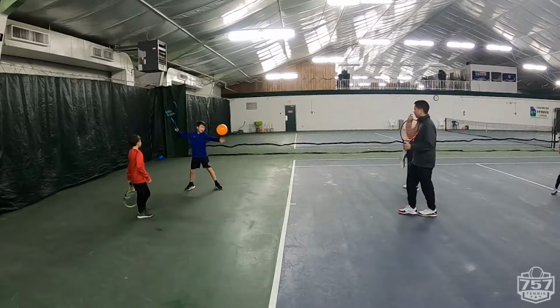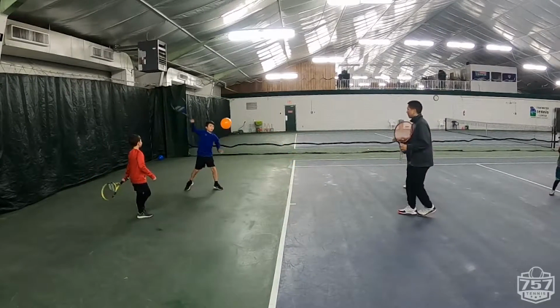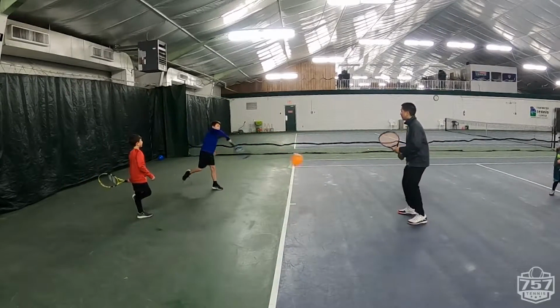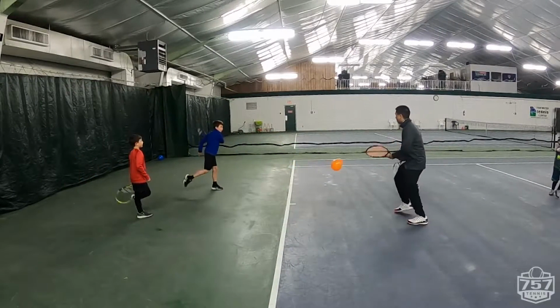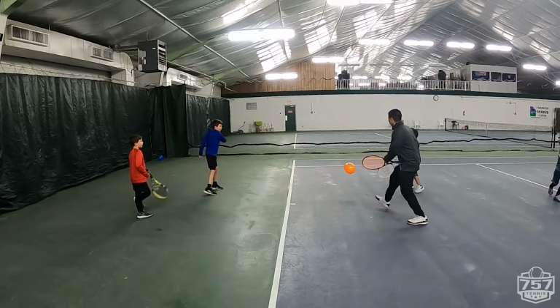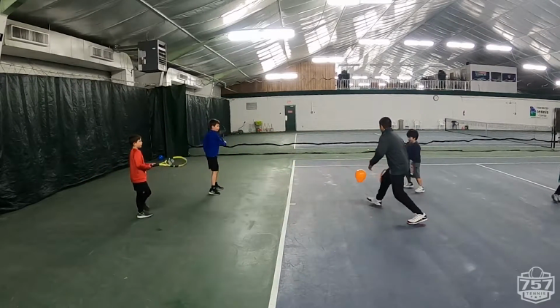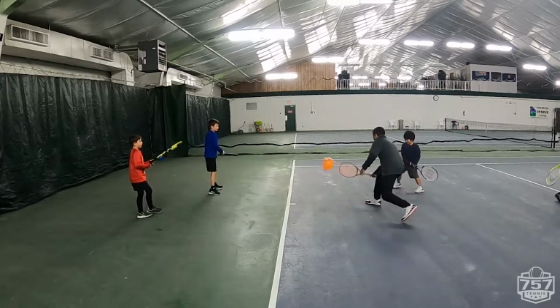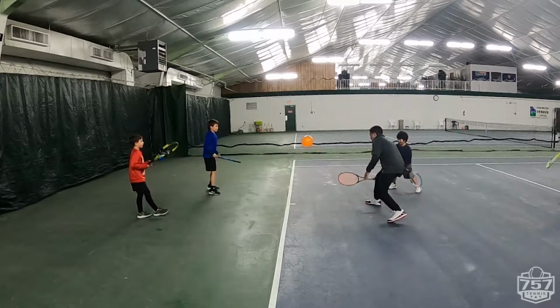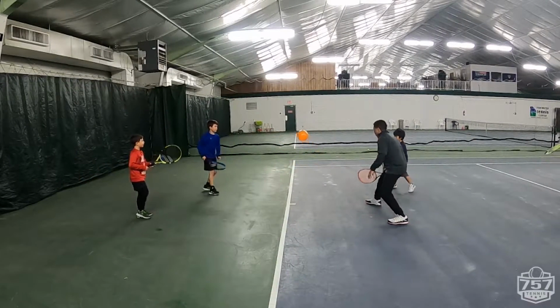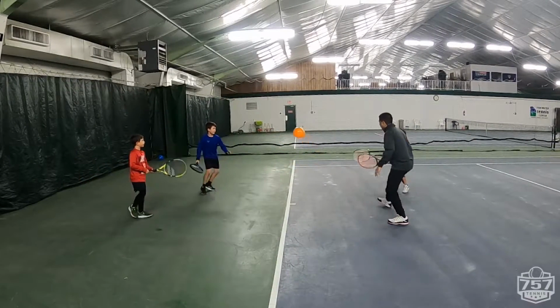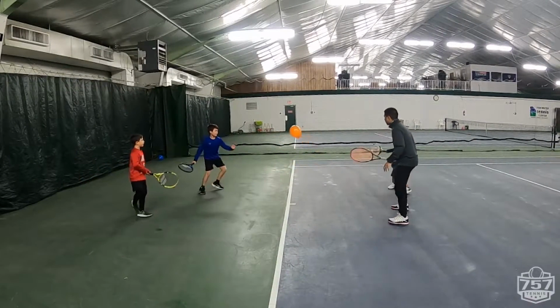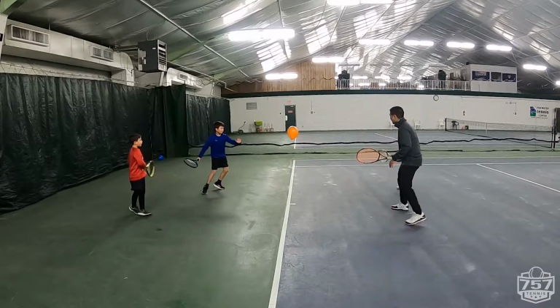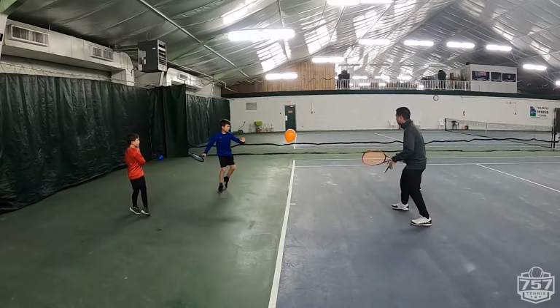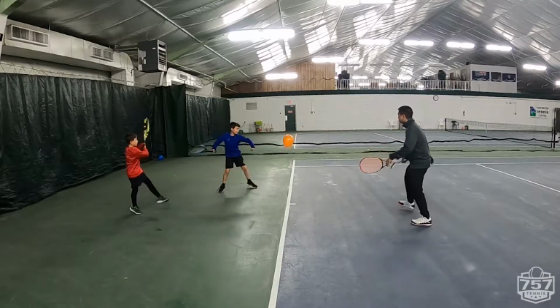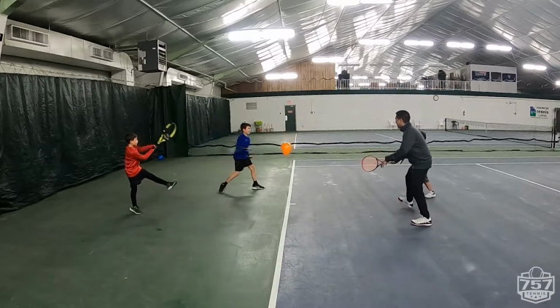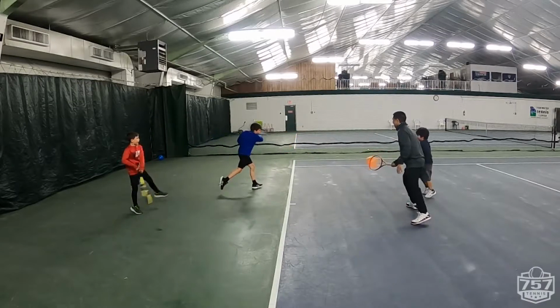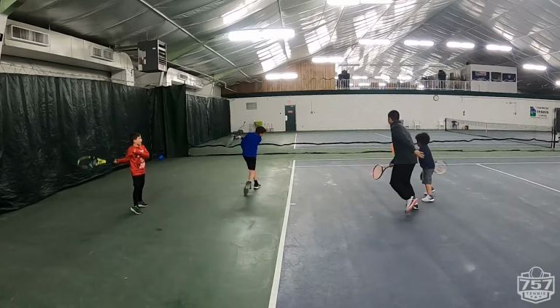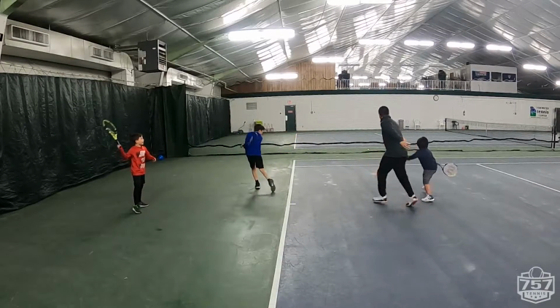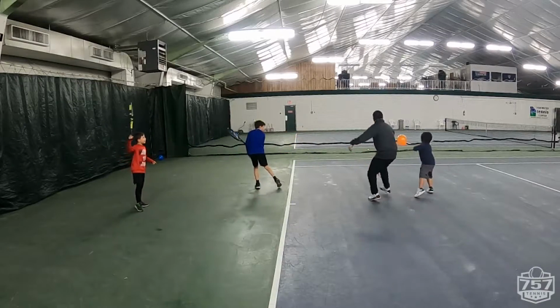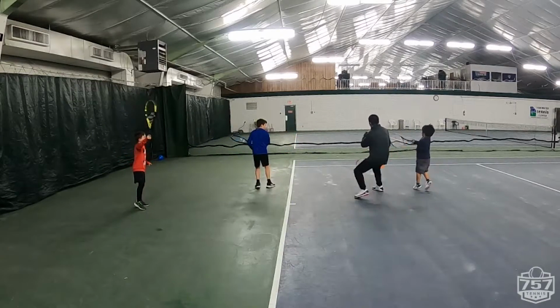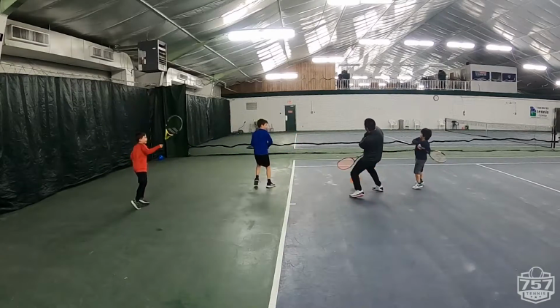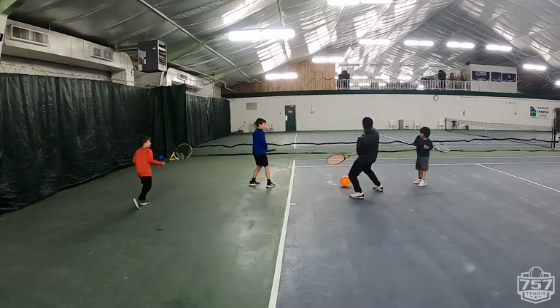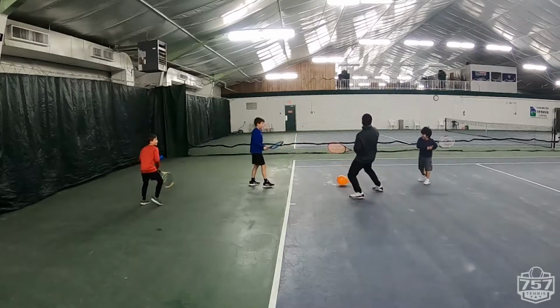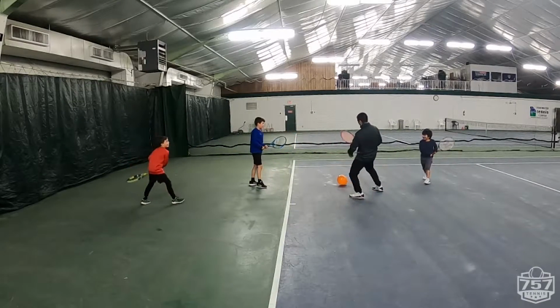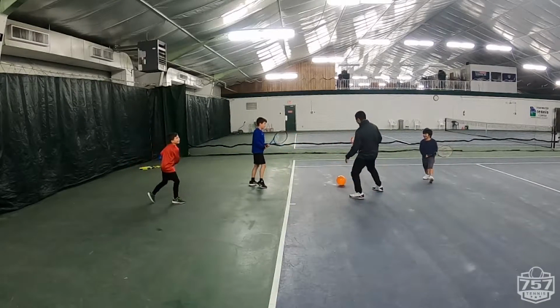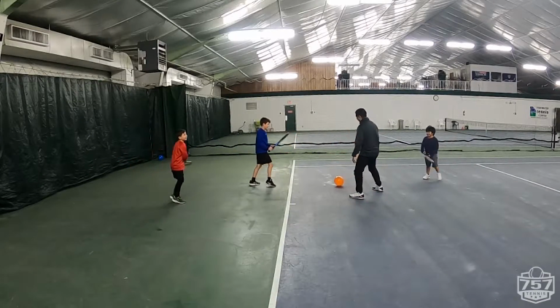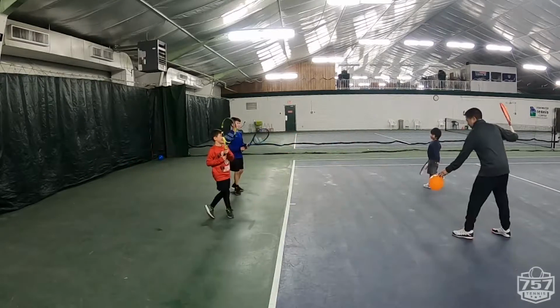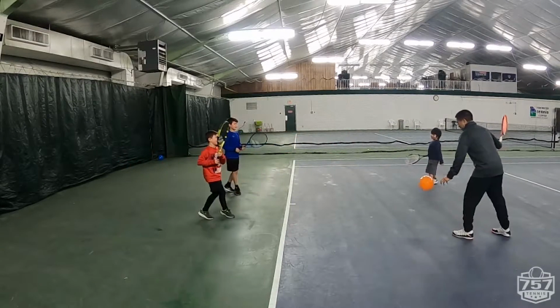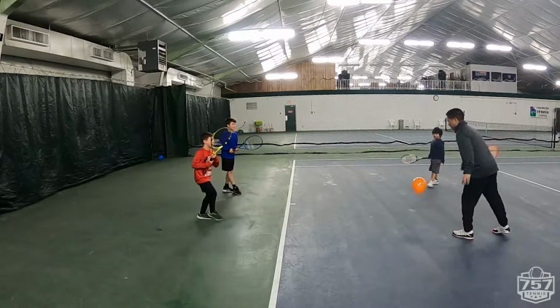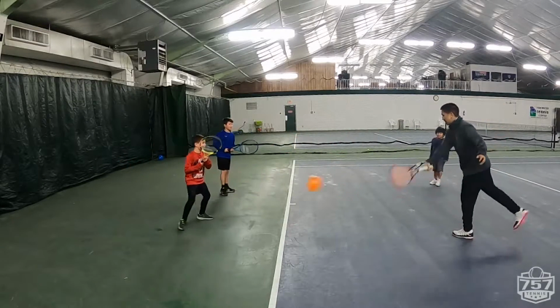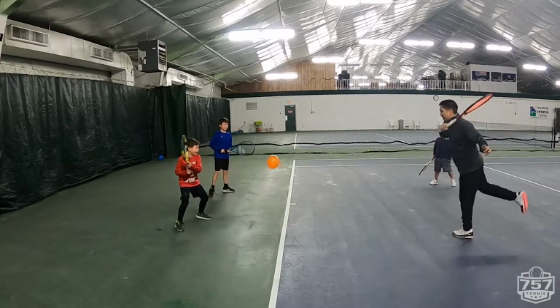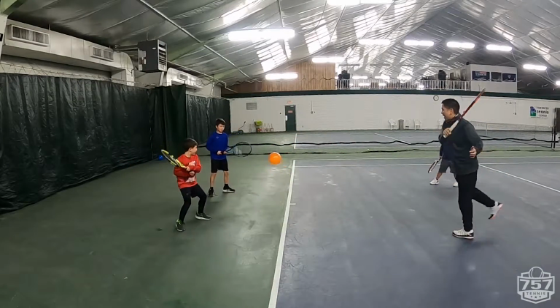I got it. Go, go, go. Go, go, go. Yeah! Yeah!